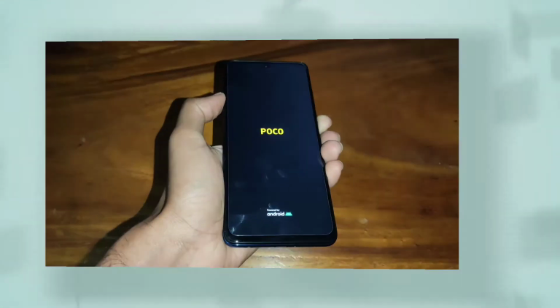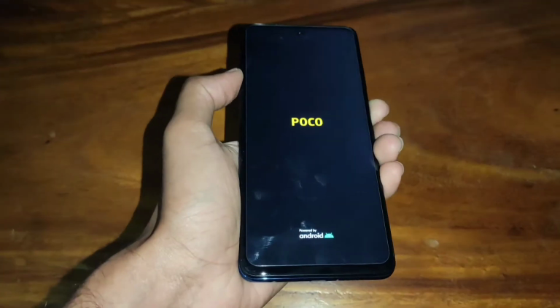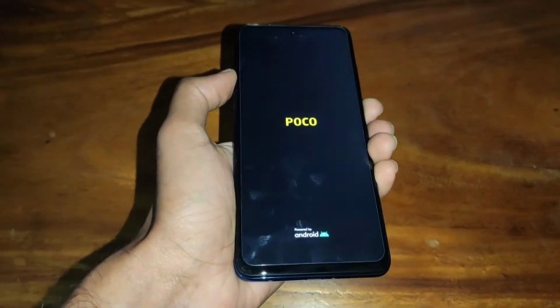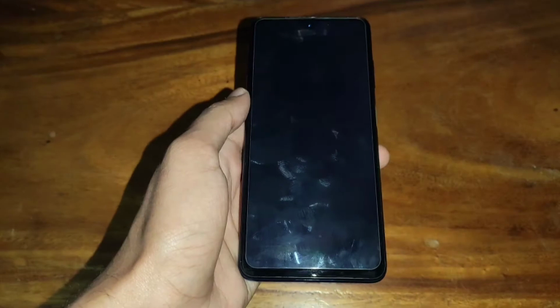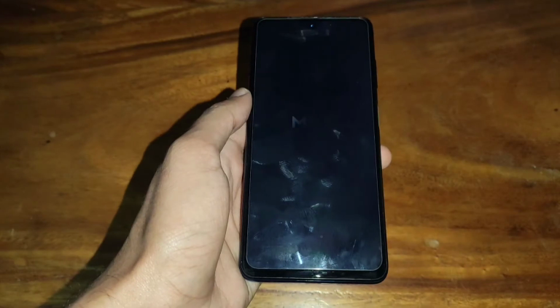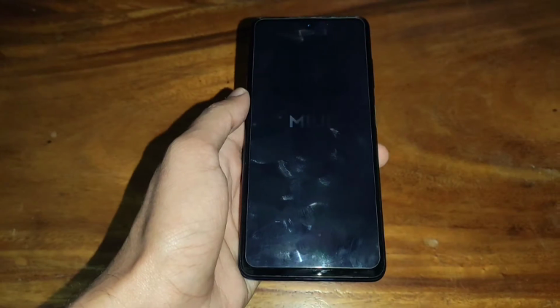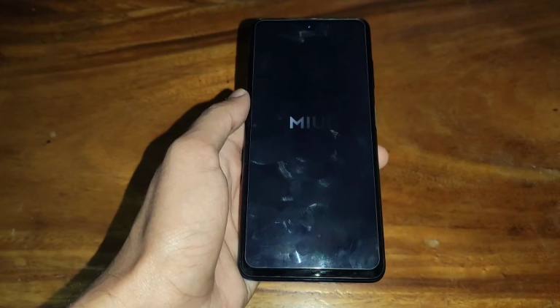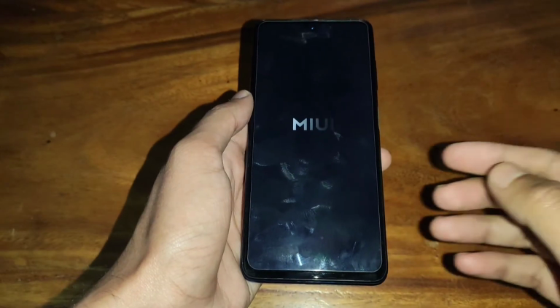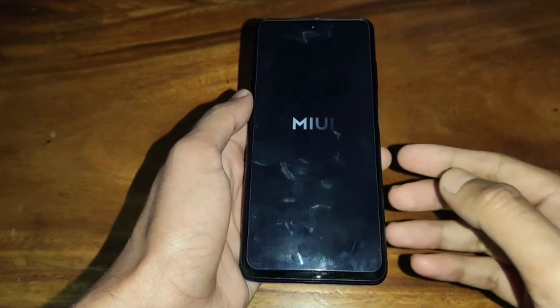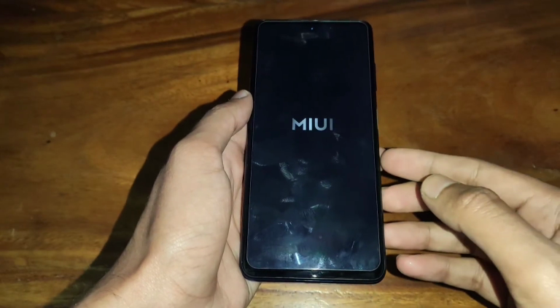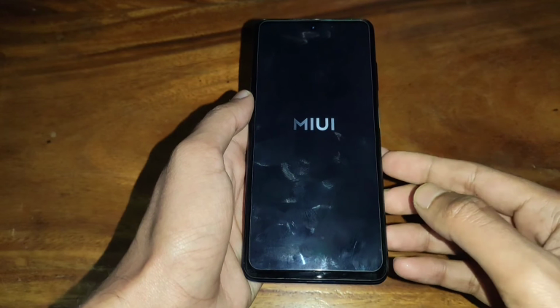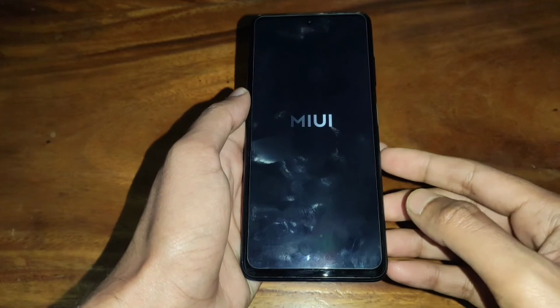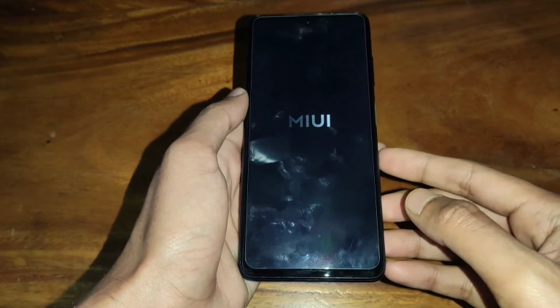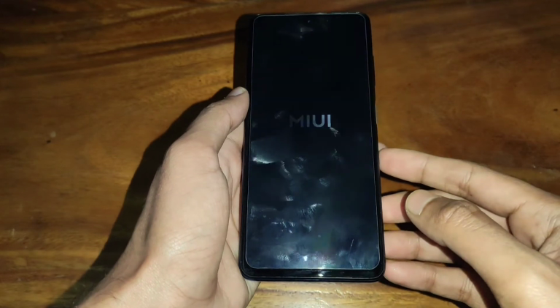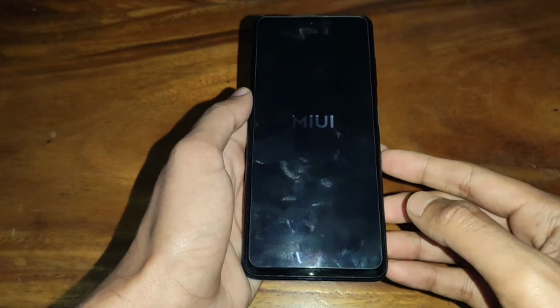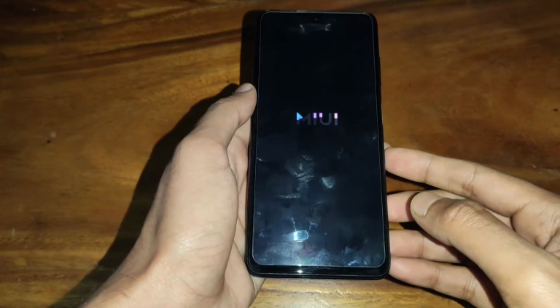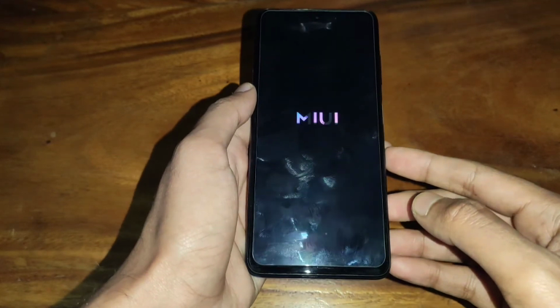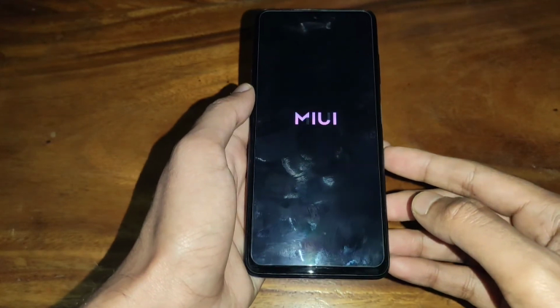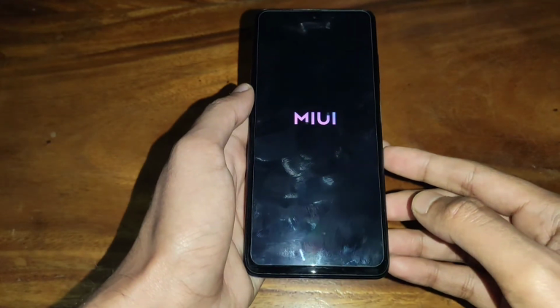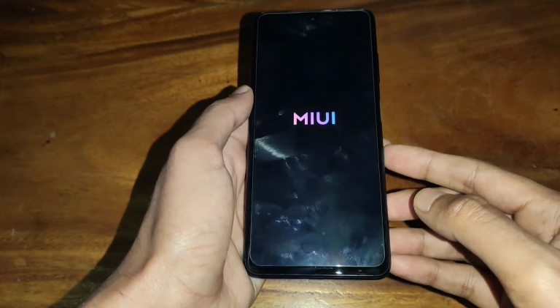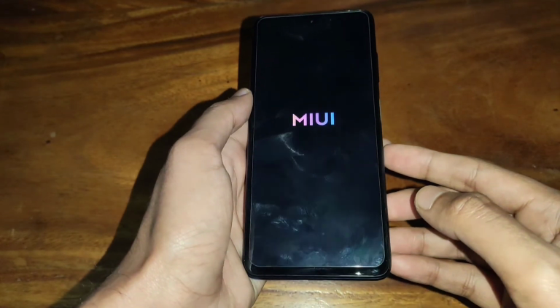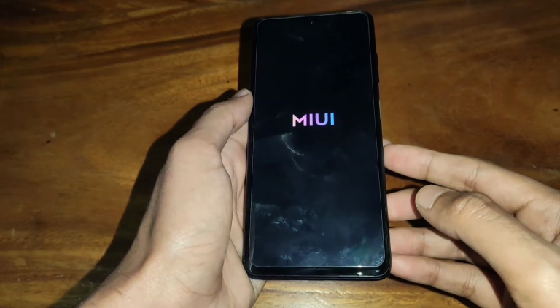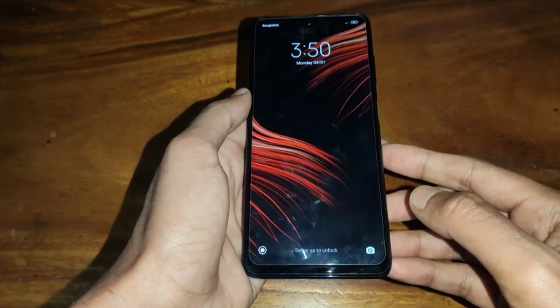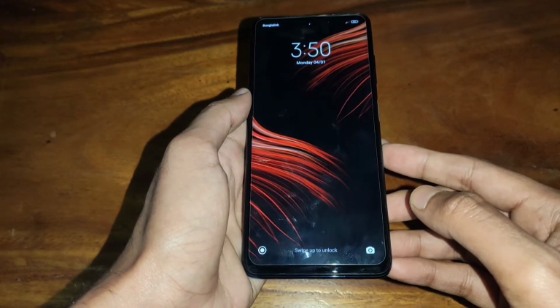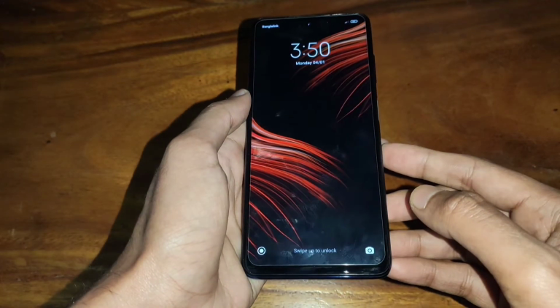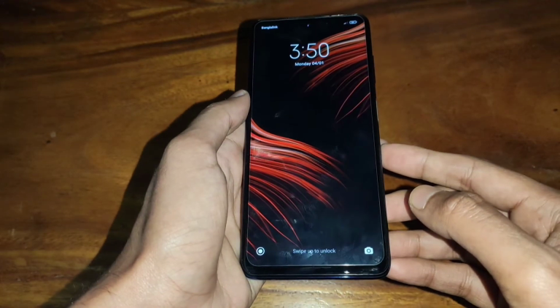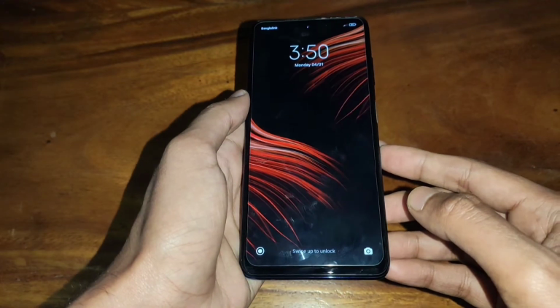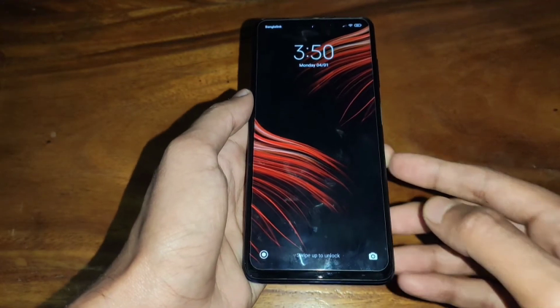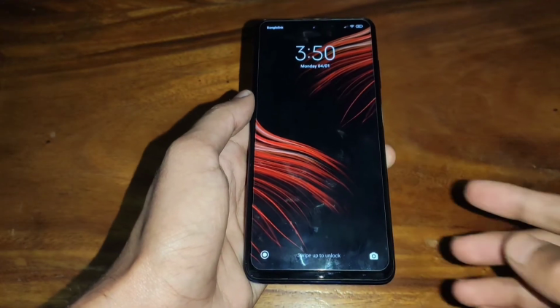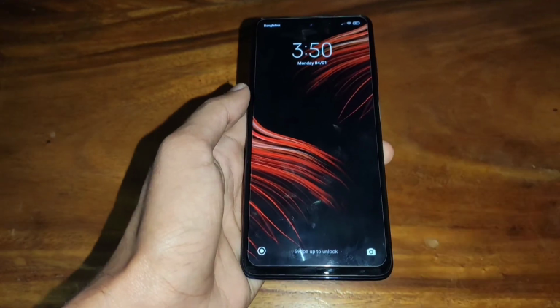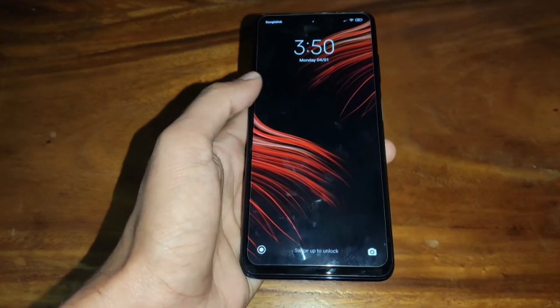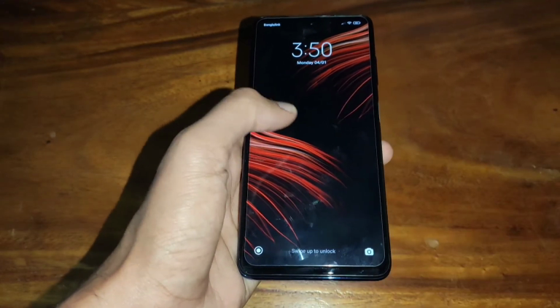So we have opened the phone and you can see here is an IPS display.